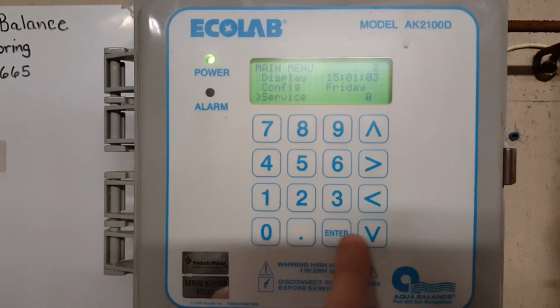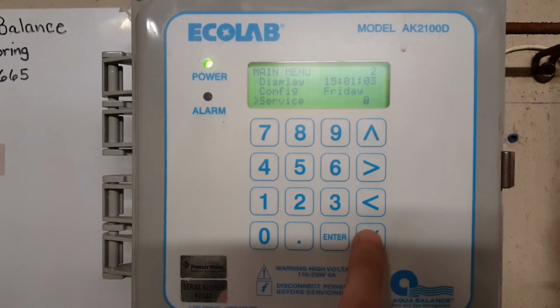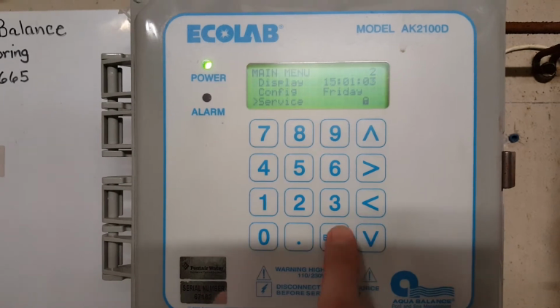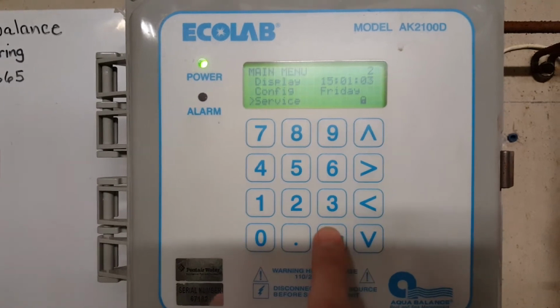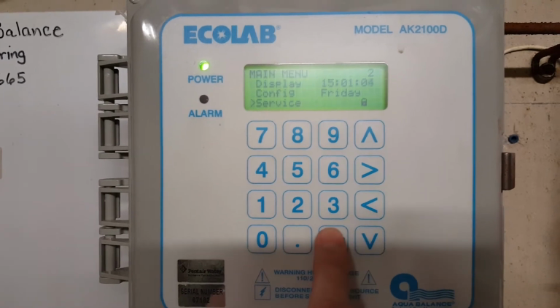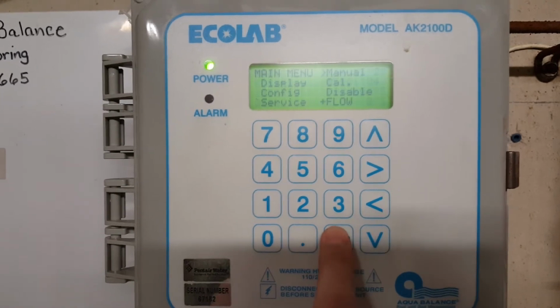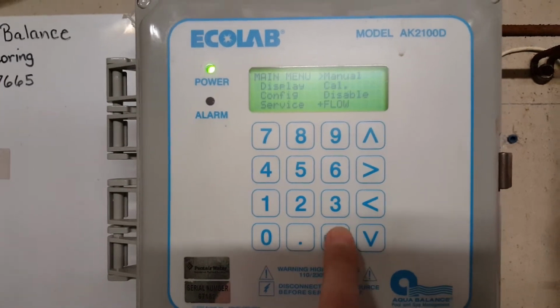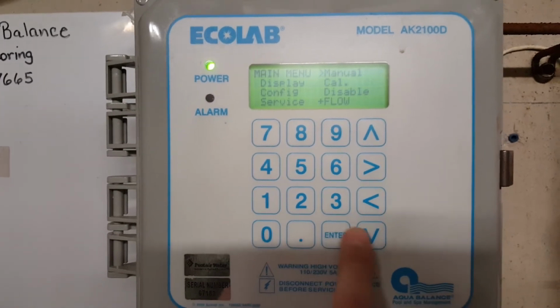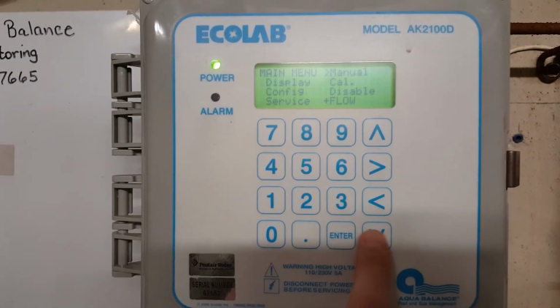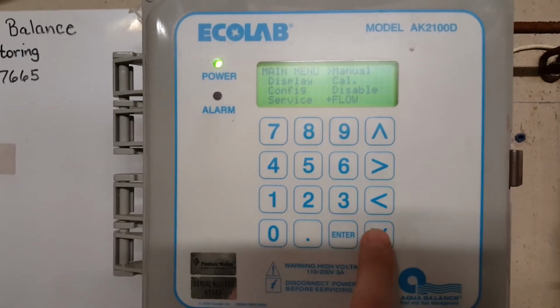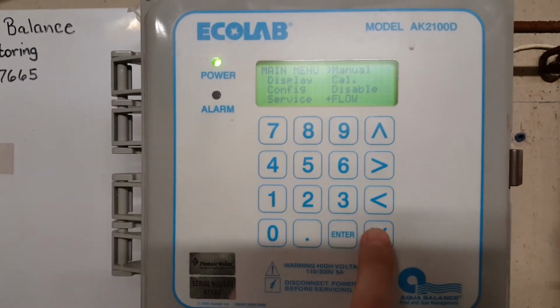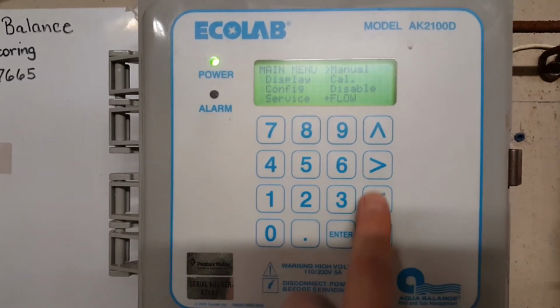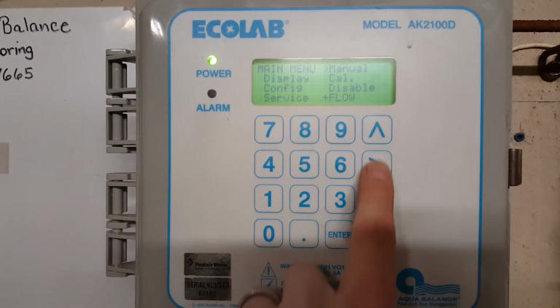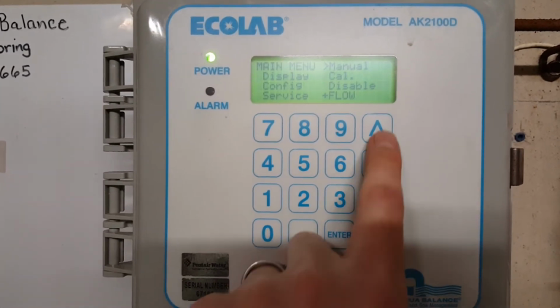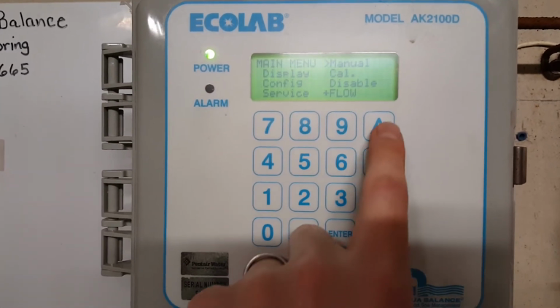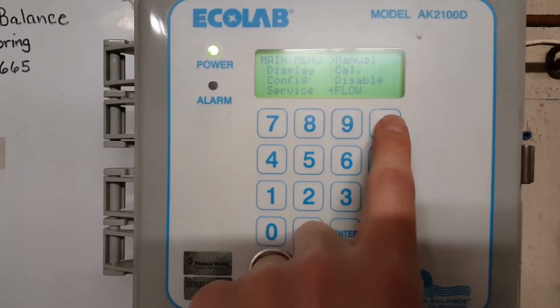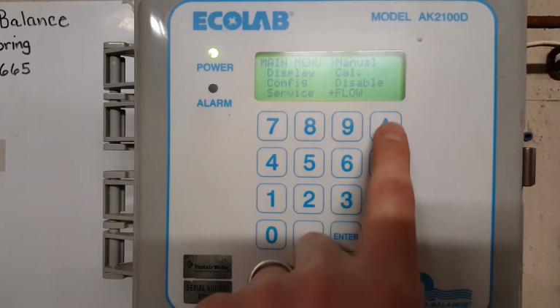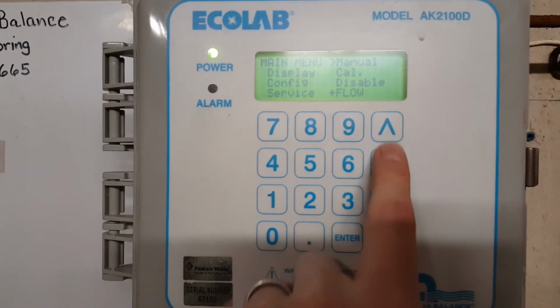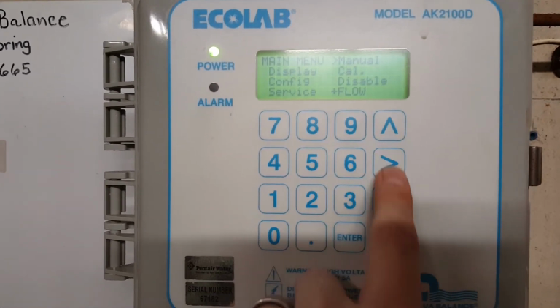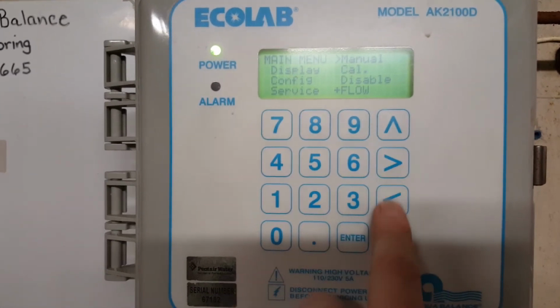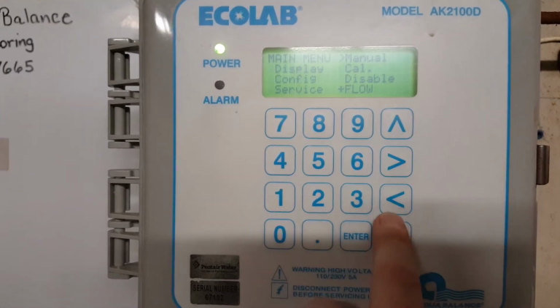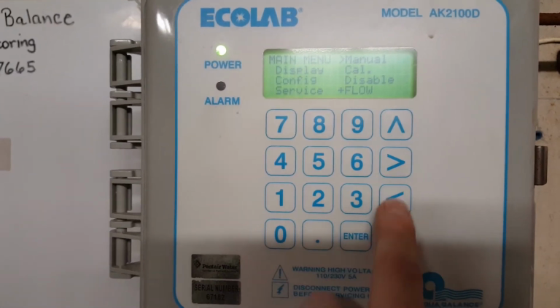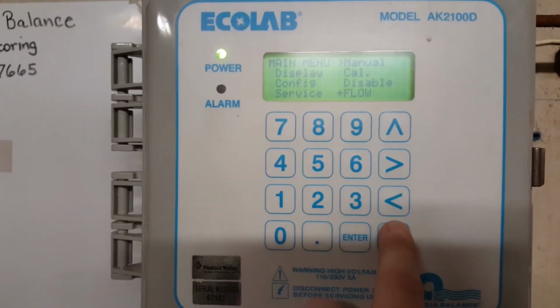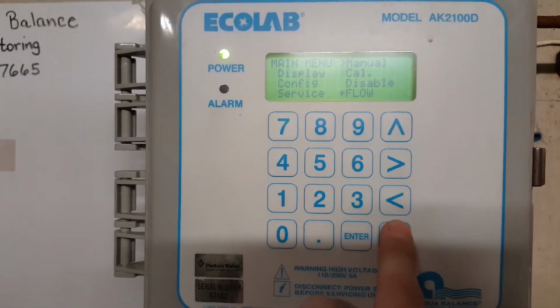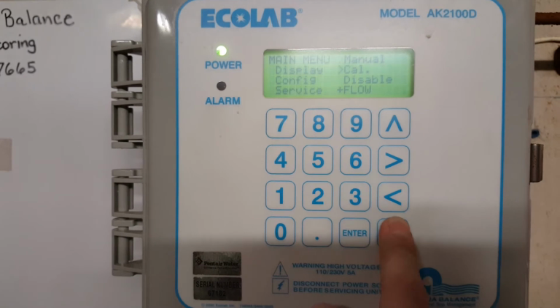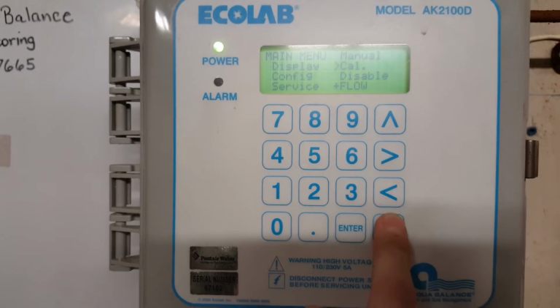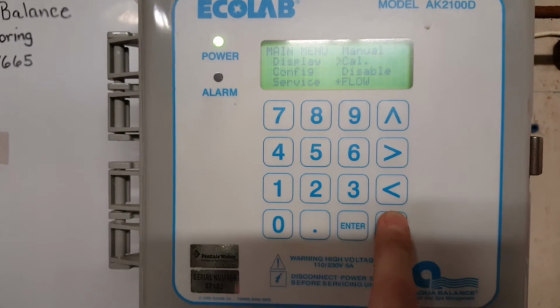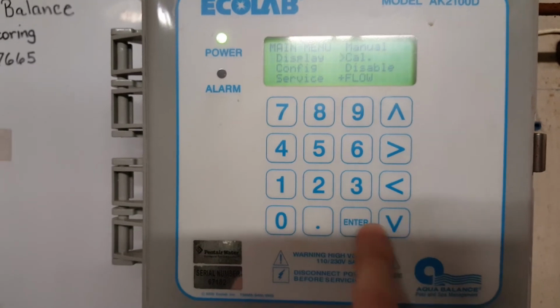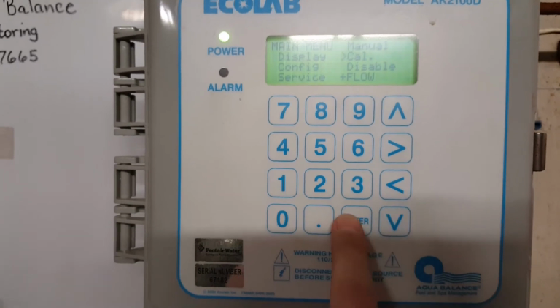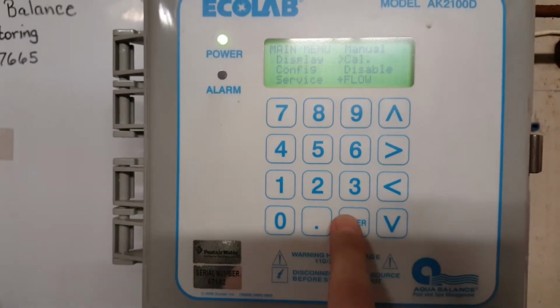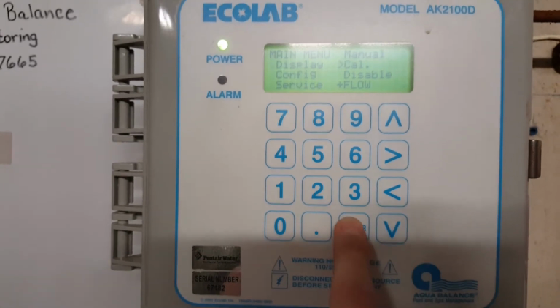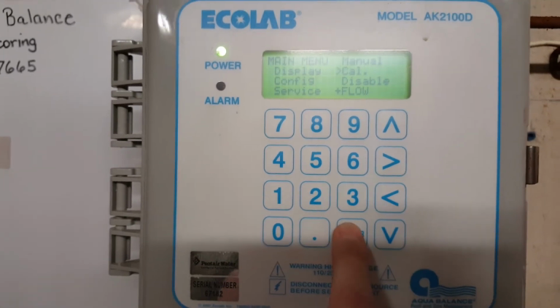Now it's going to go to Service again. You want to go to CAL, so put your cursor down to CAL and hit Enter again.